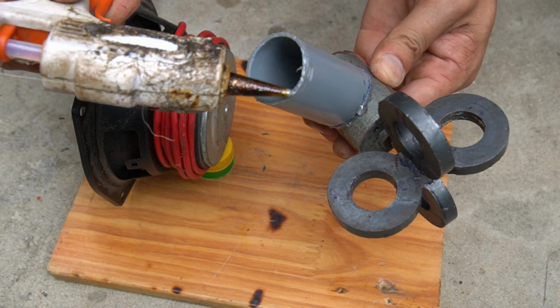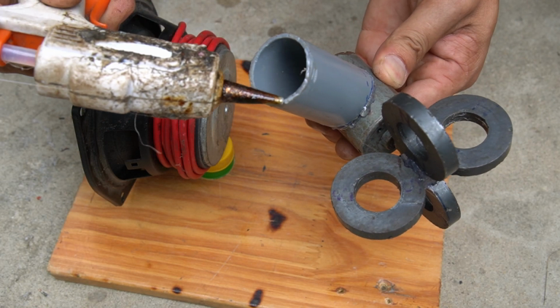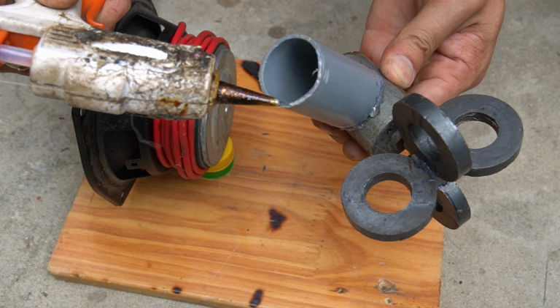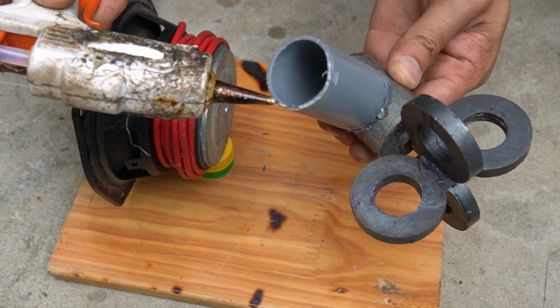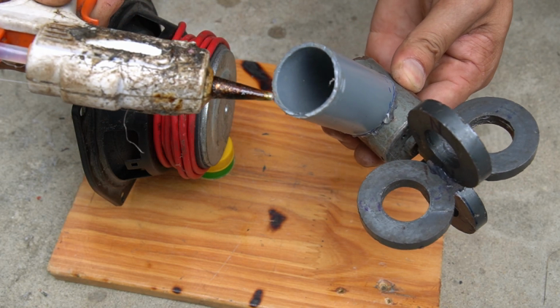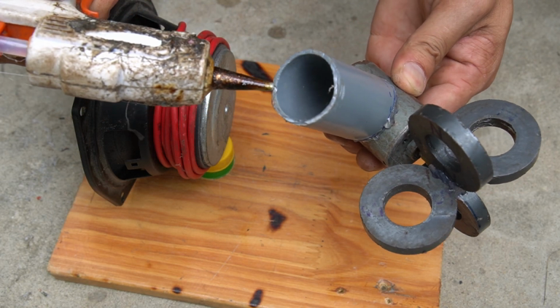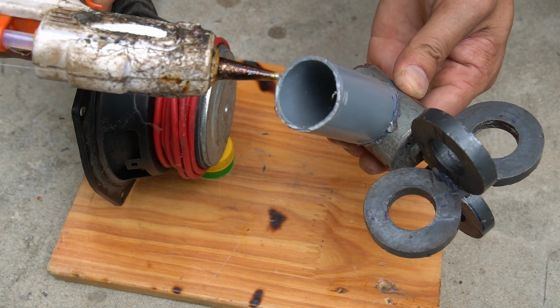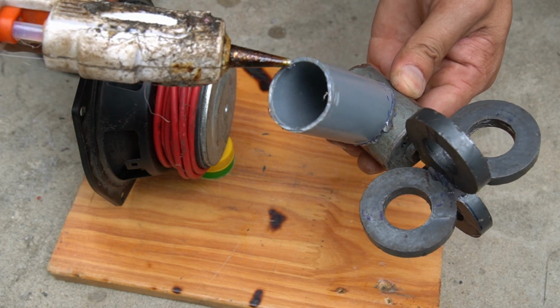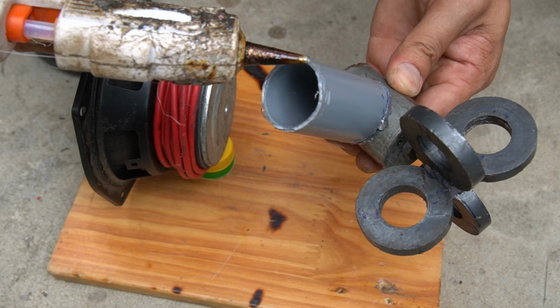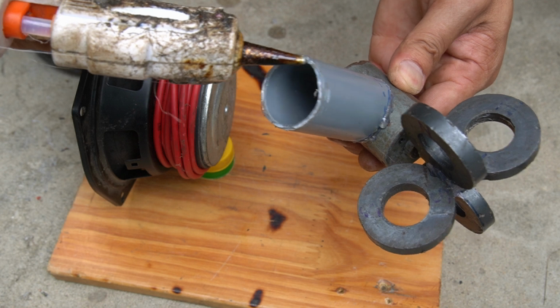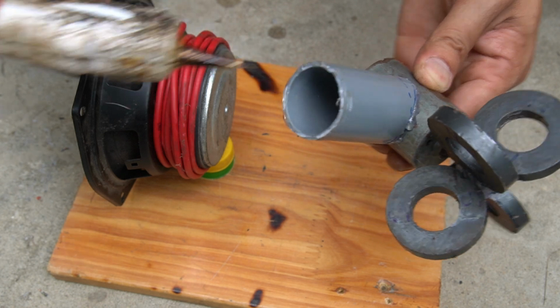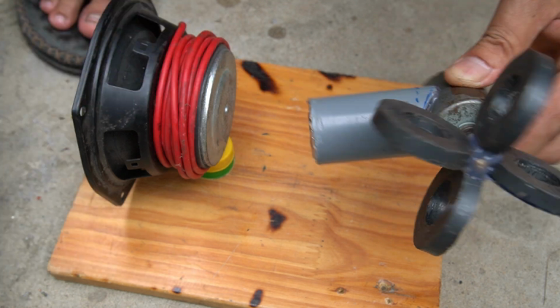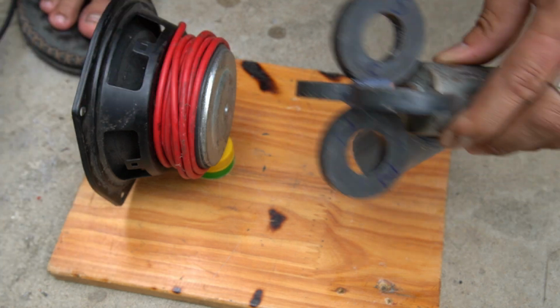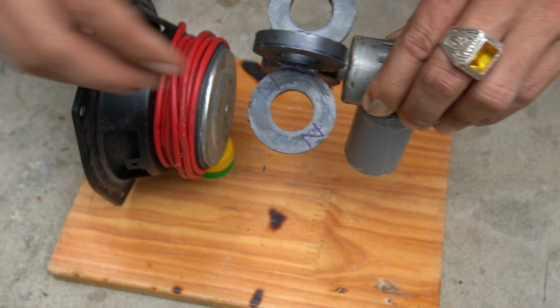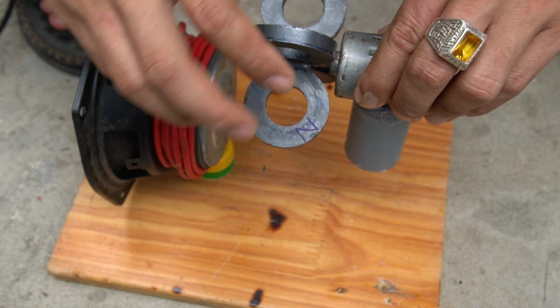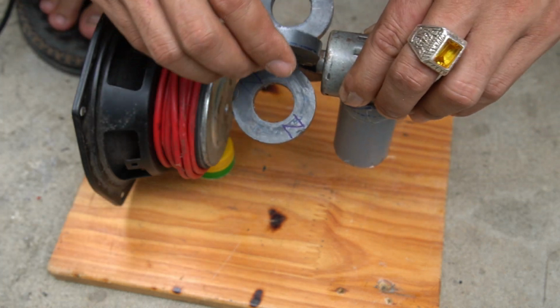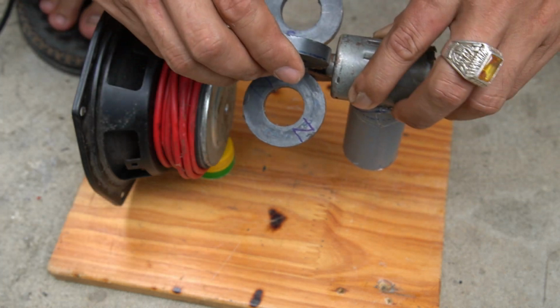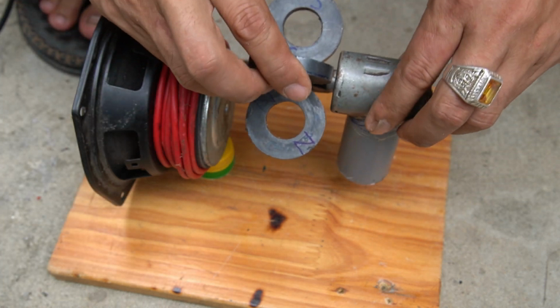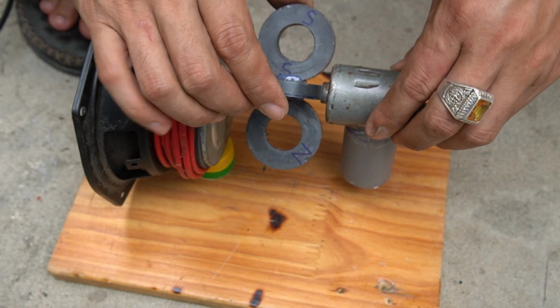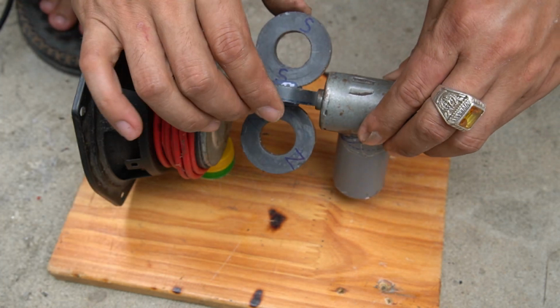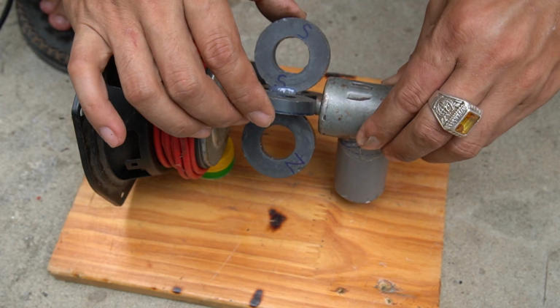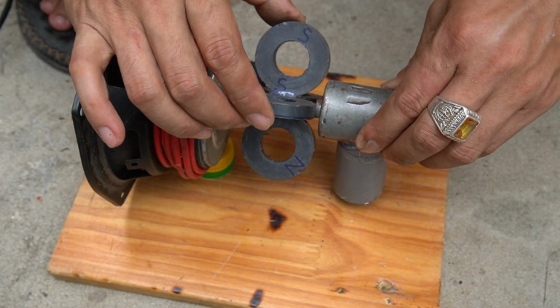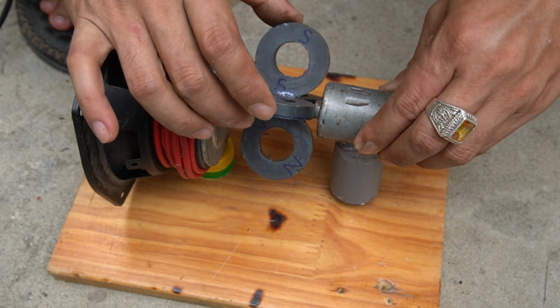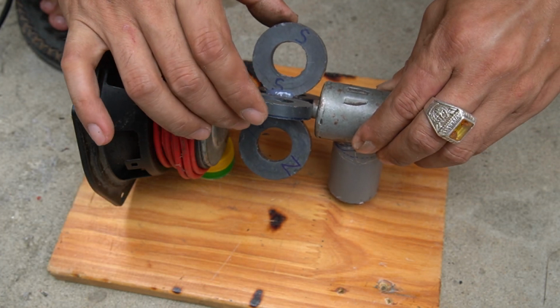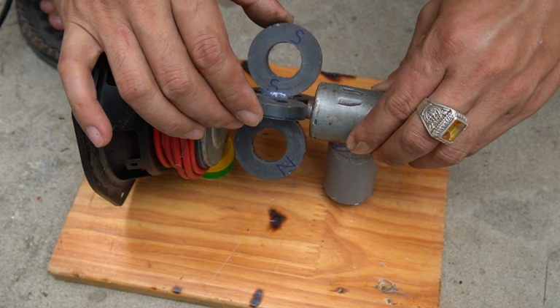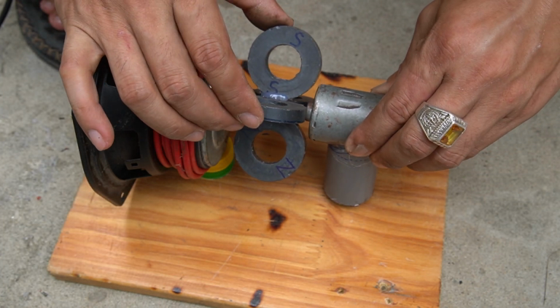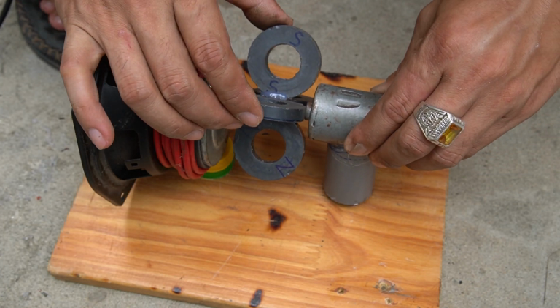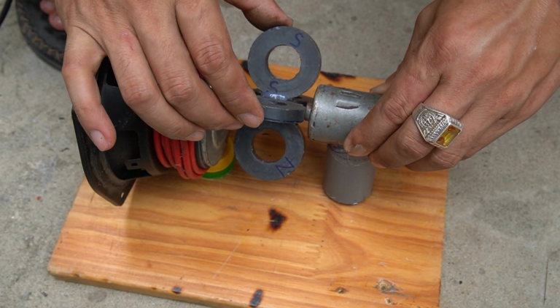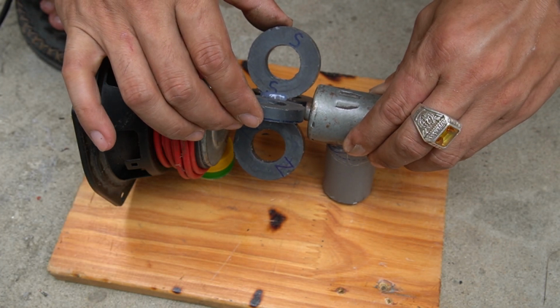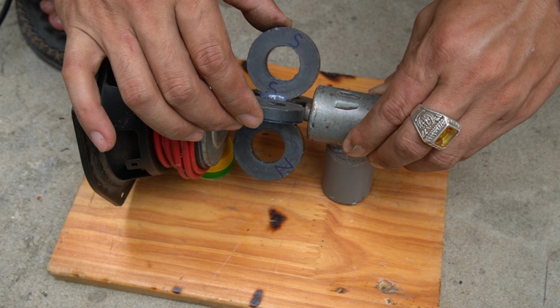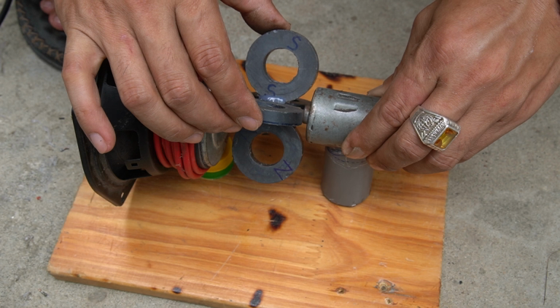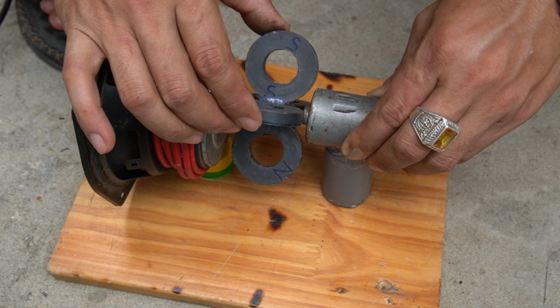I will use a 5 centimeter long plastic tube as a base for the motor, then fix the motor to the wooden base with glue.